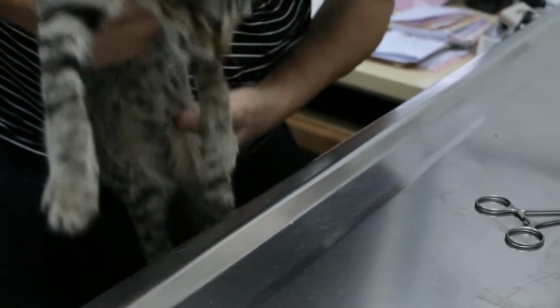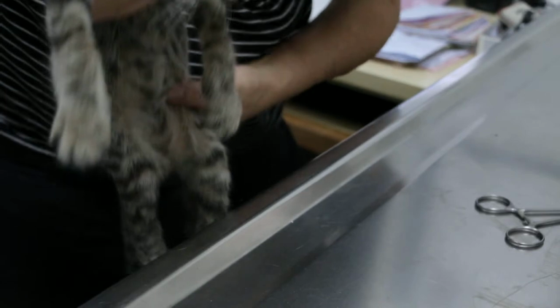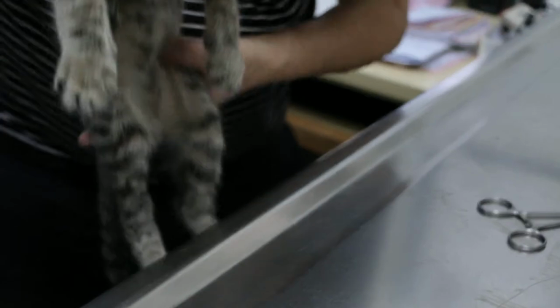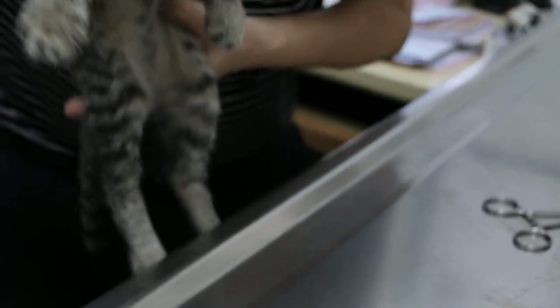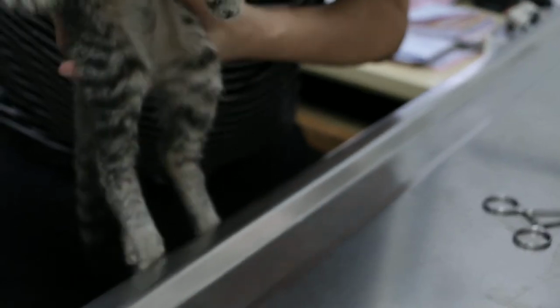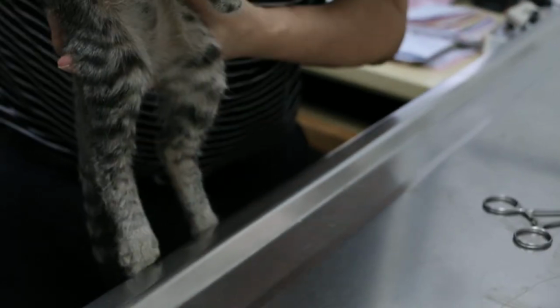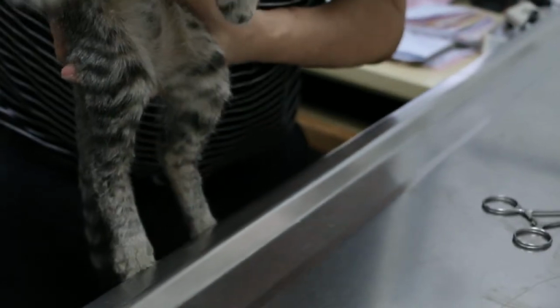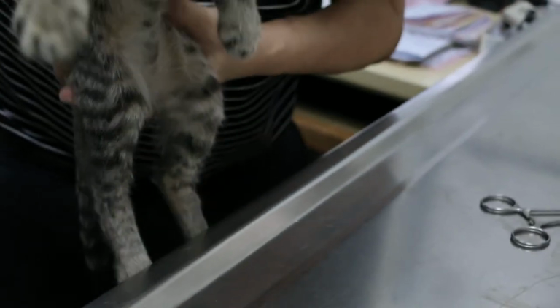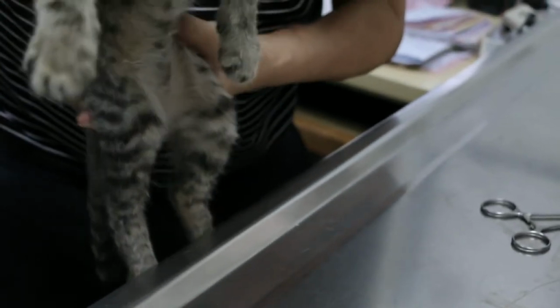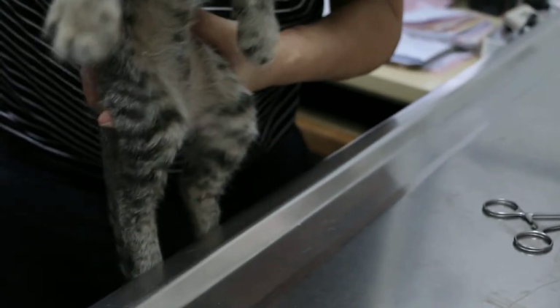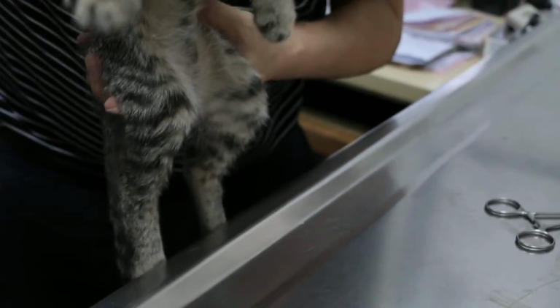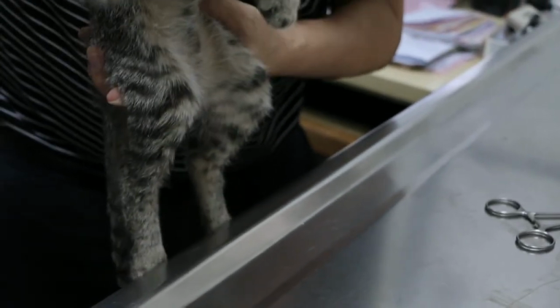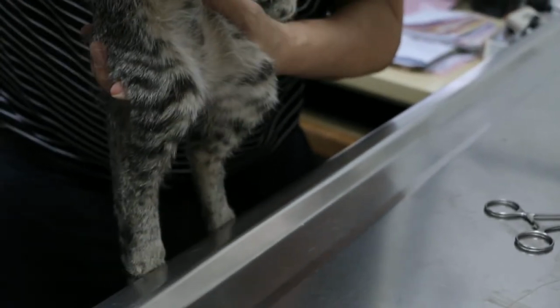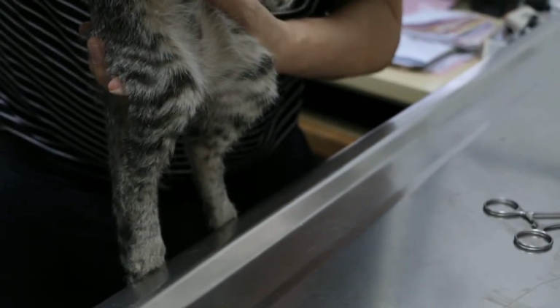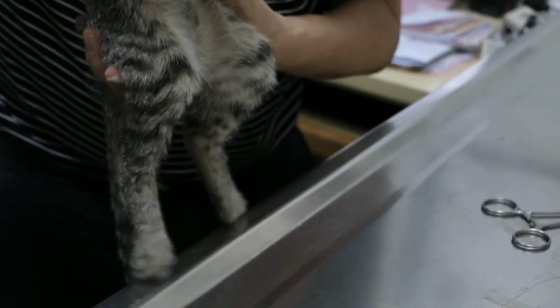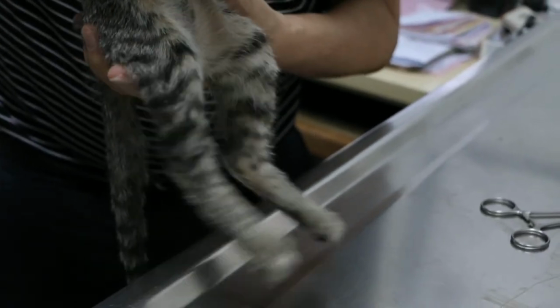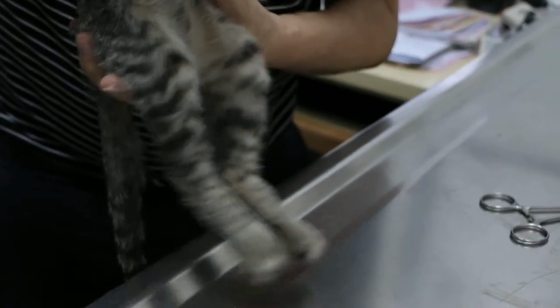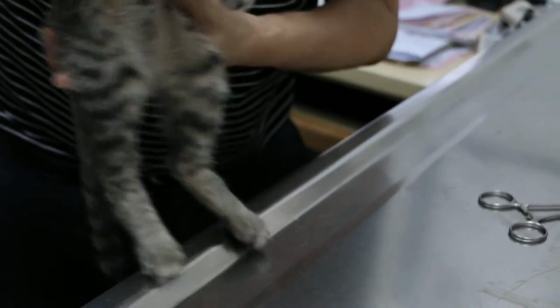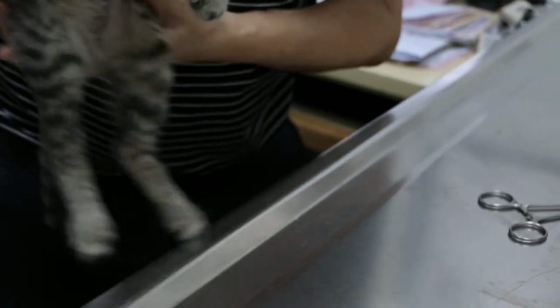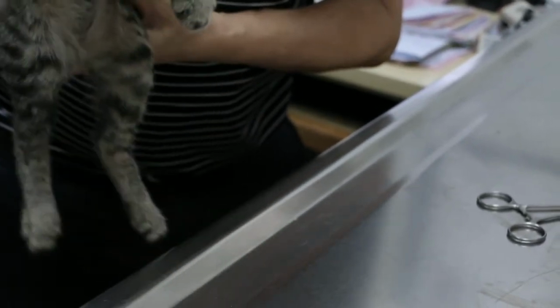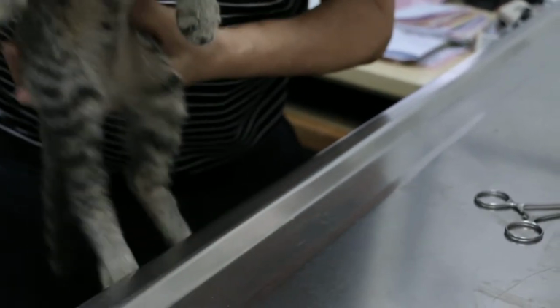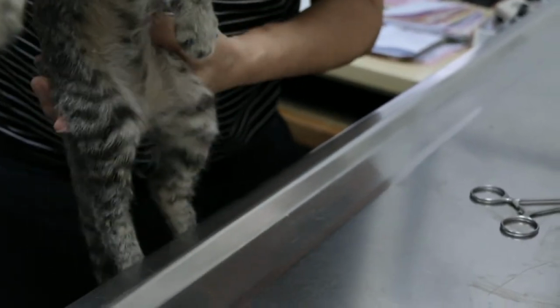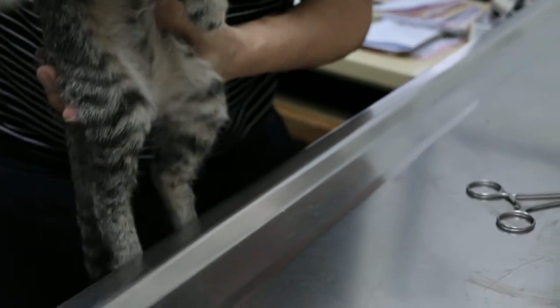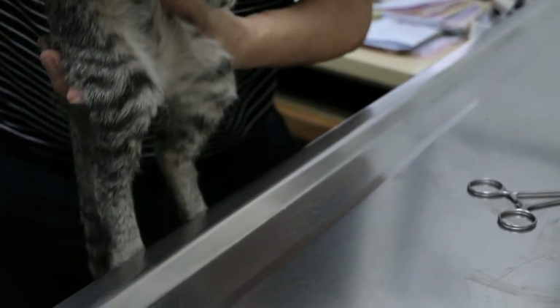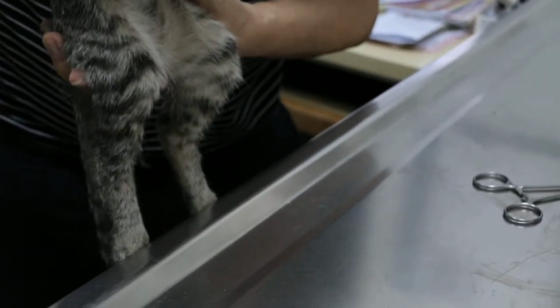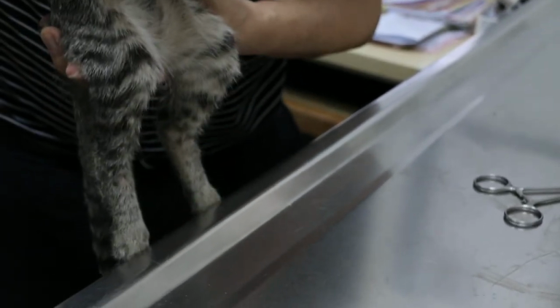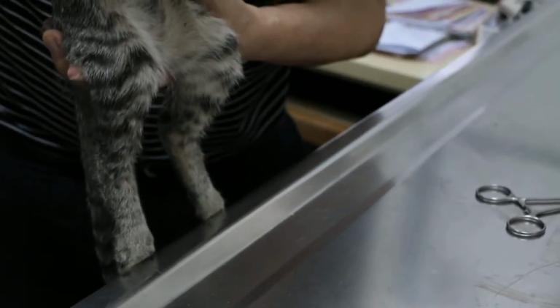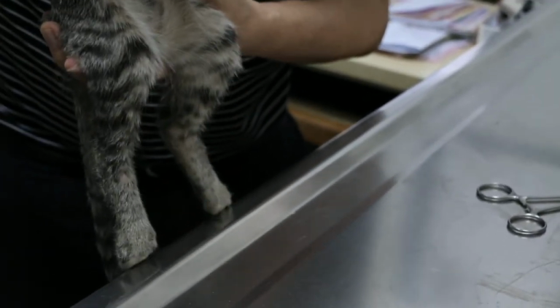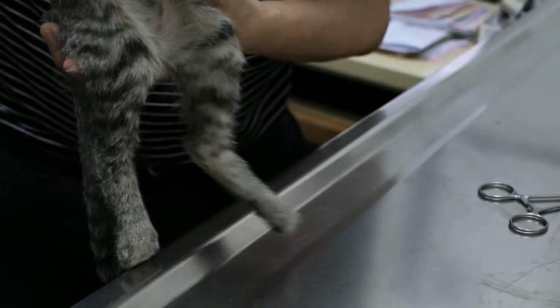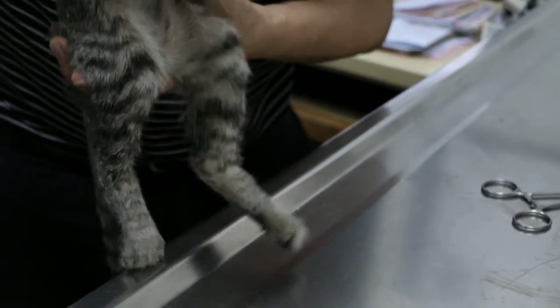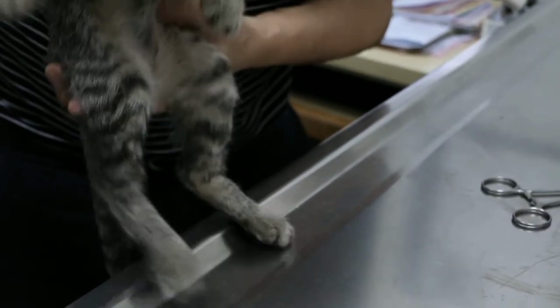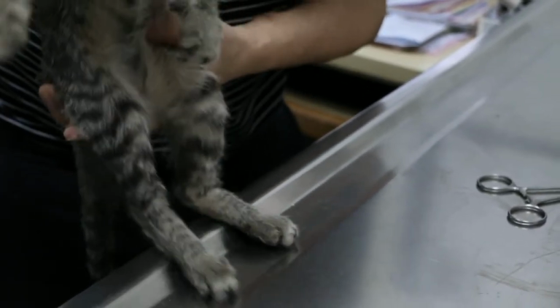Different, the back leg. No feeling — you cannot feel it.